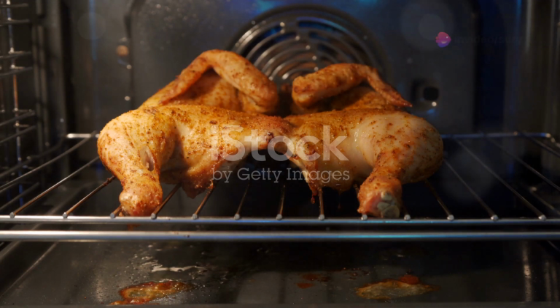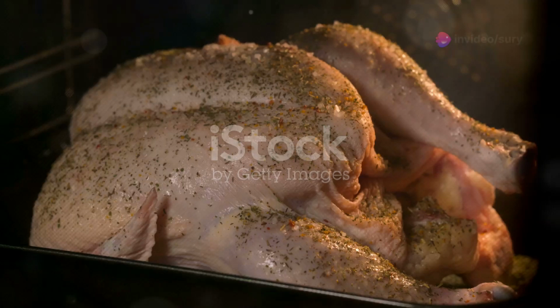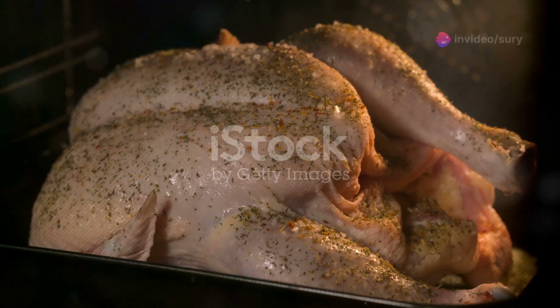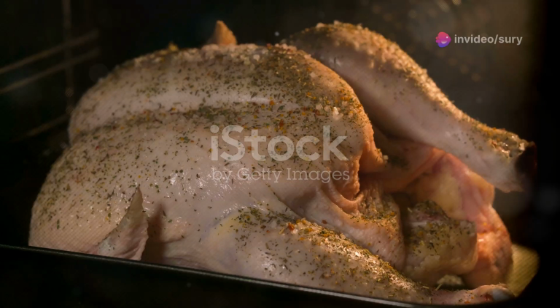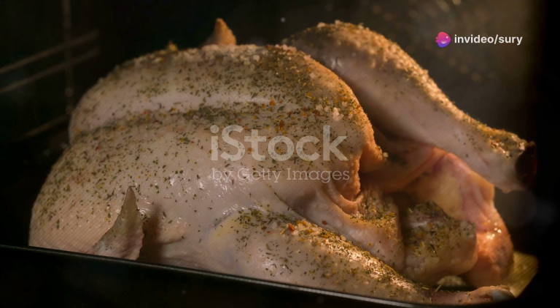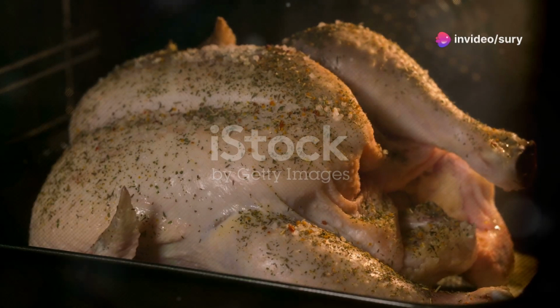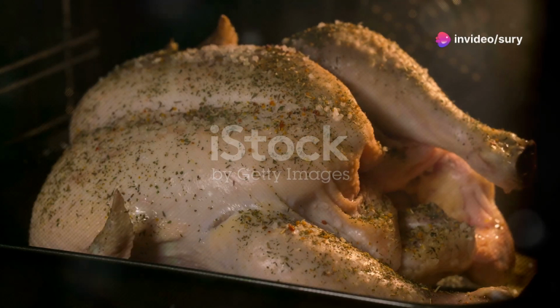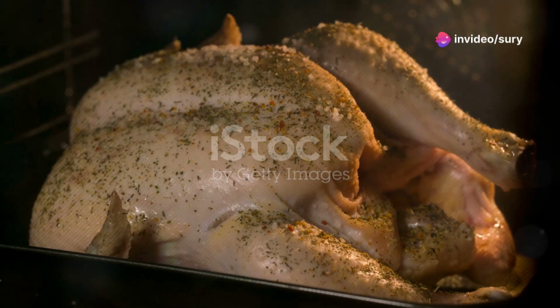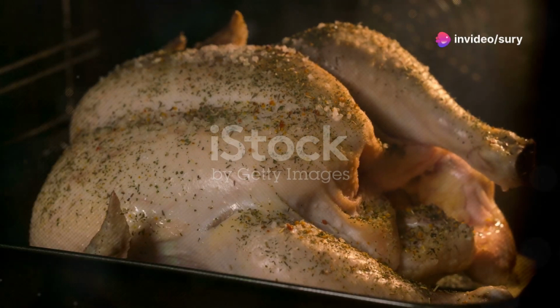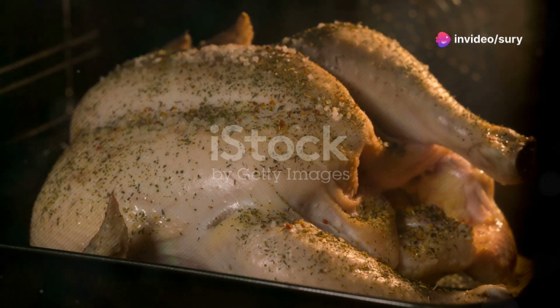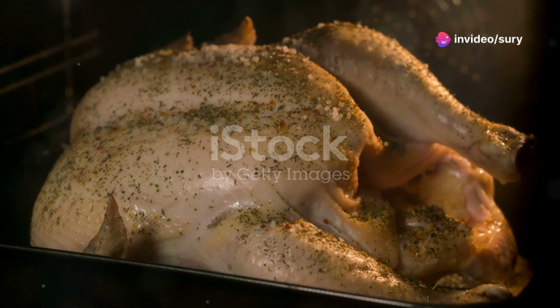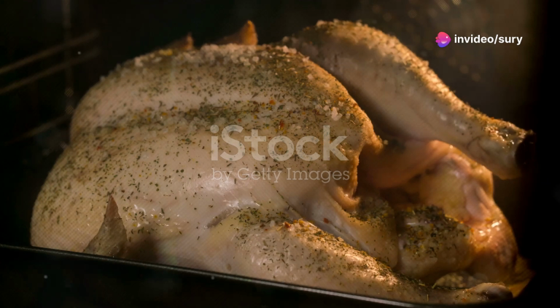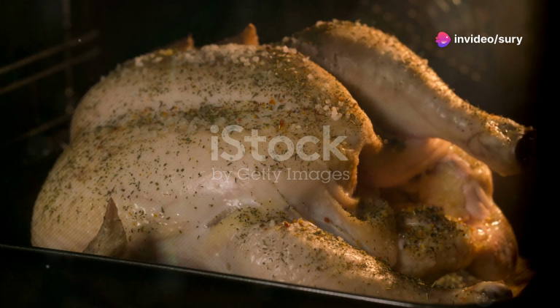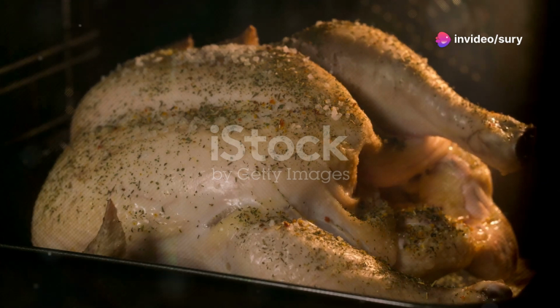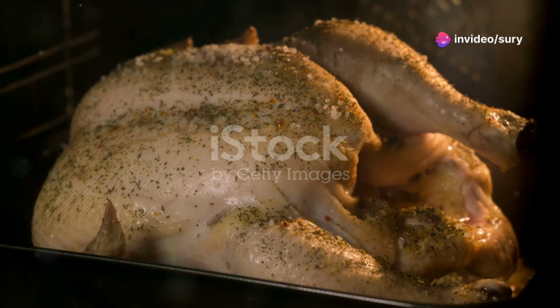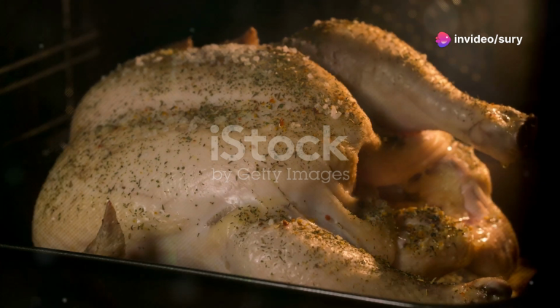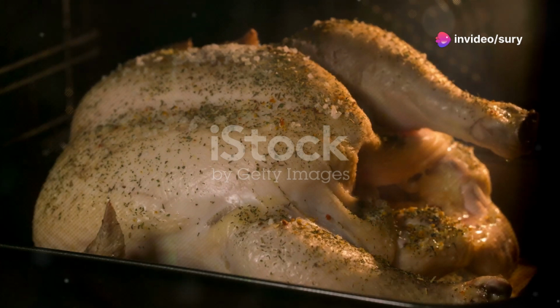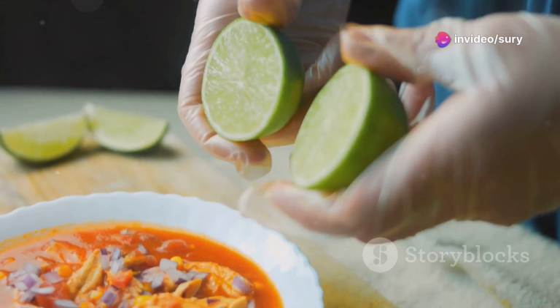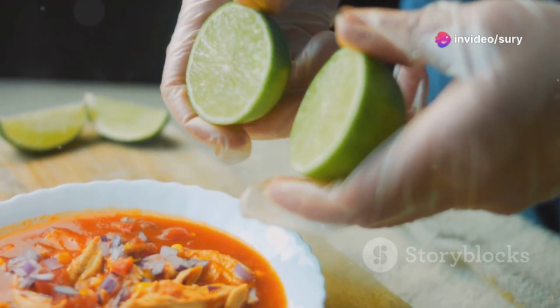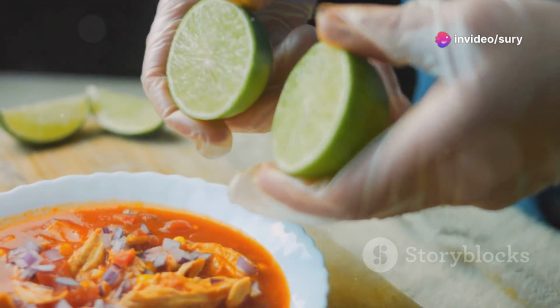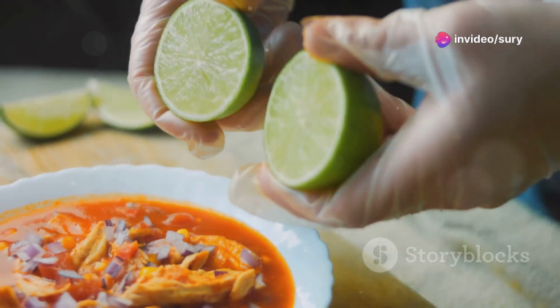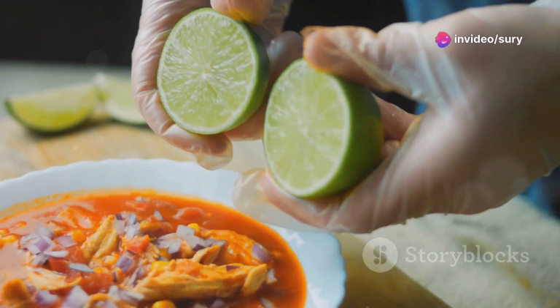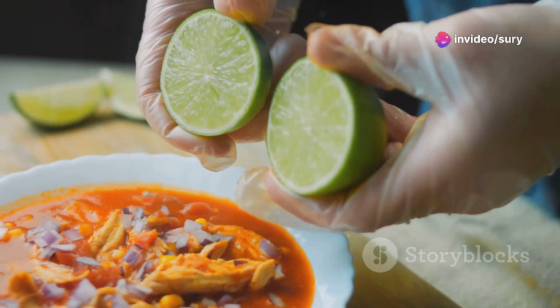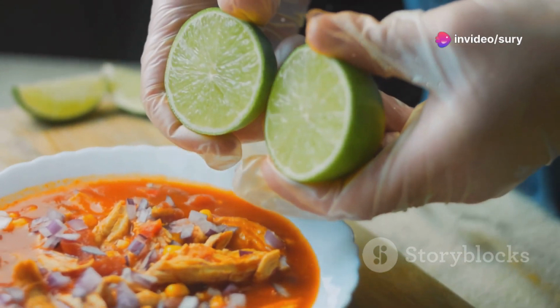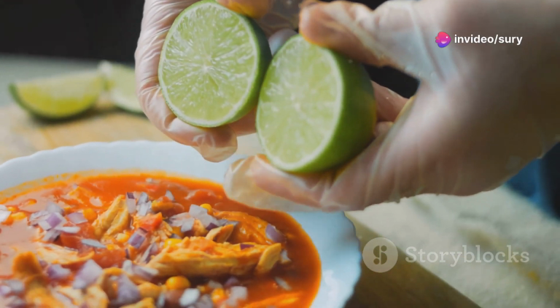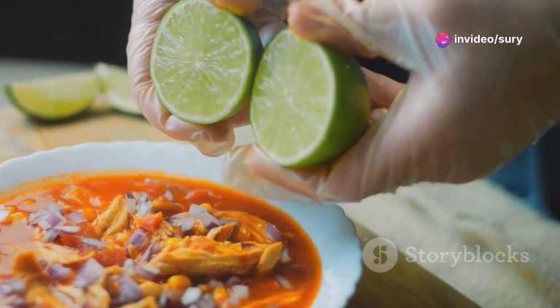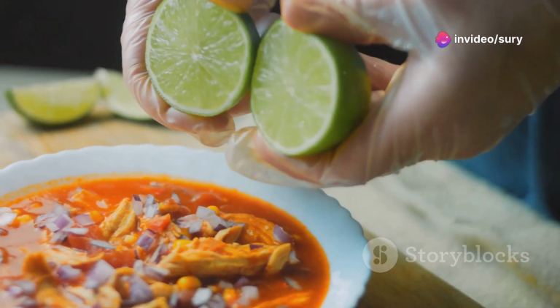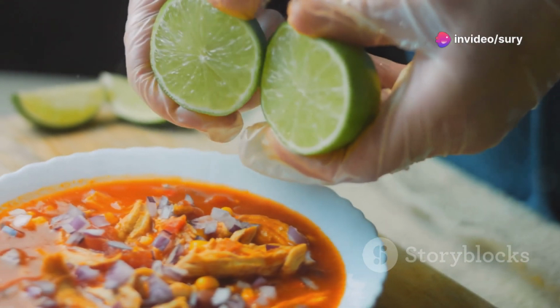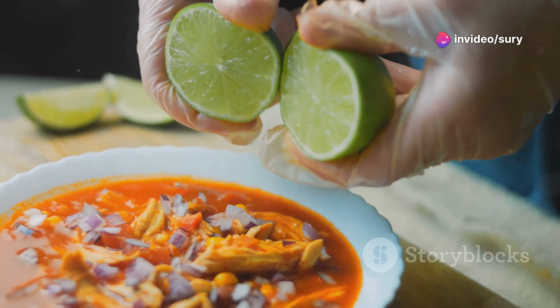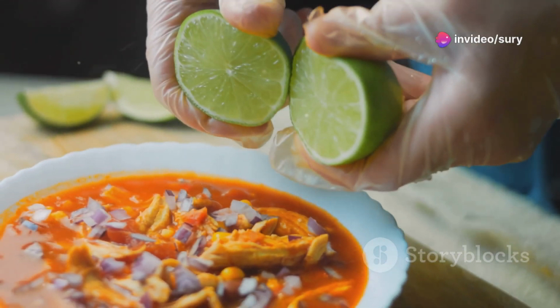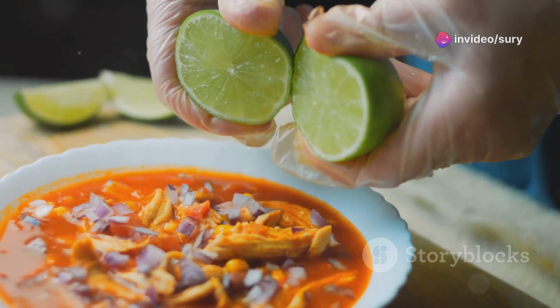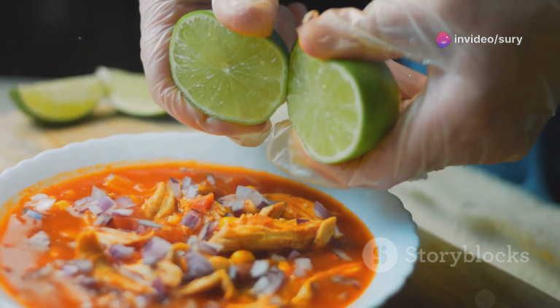While they're cooking, whip up a game-changing sauce. In a bowl, combine hot sauce, honey and a squeeze of fresh lime.